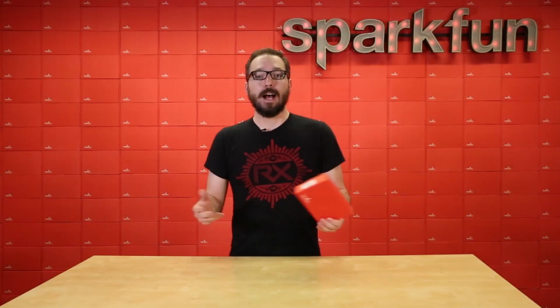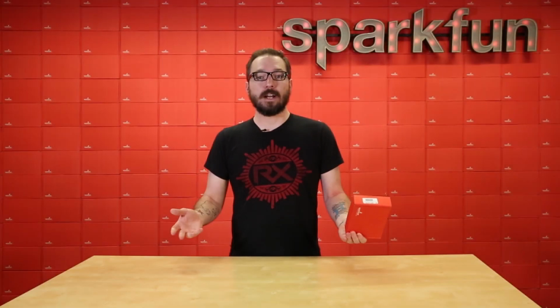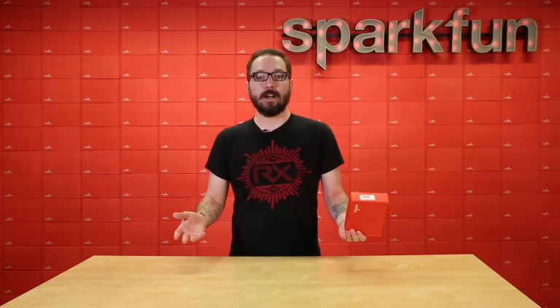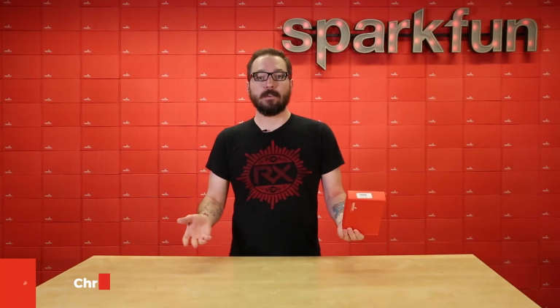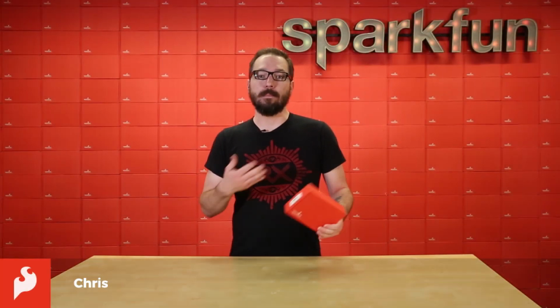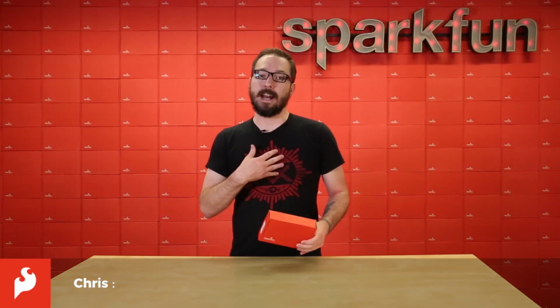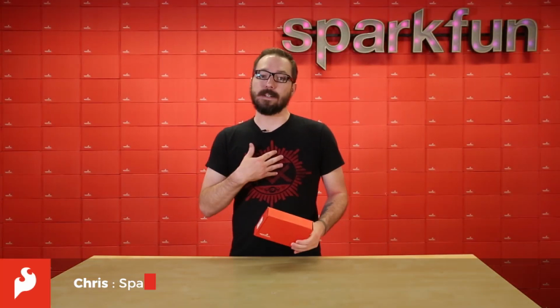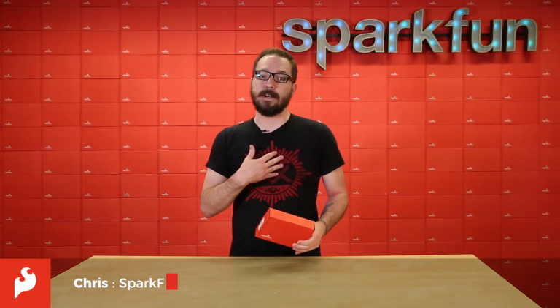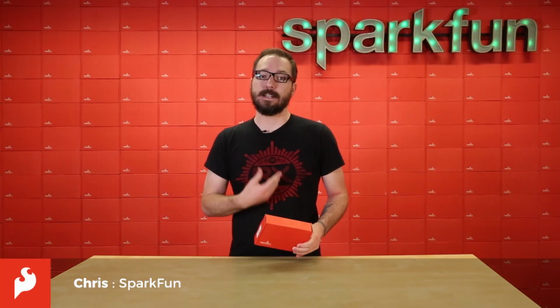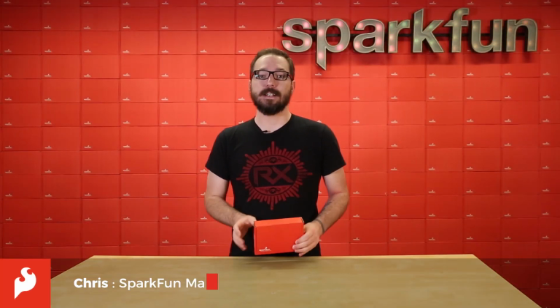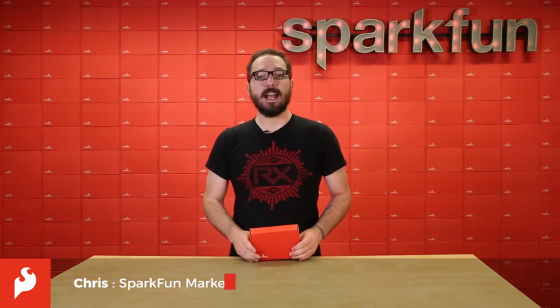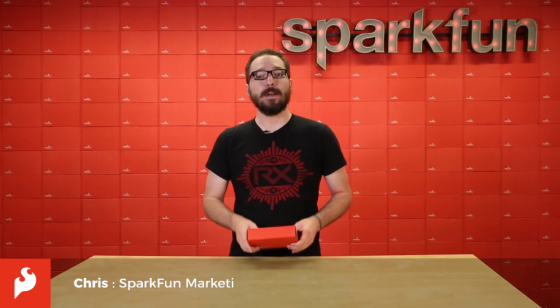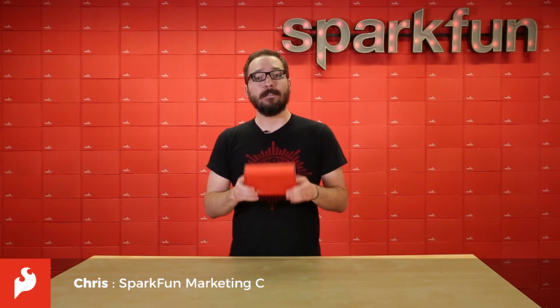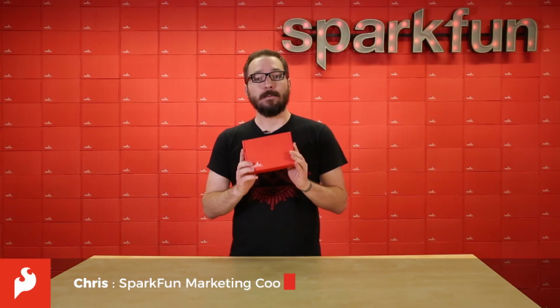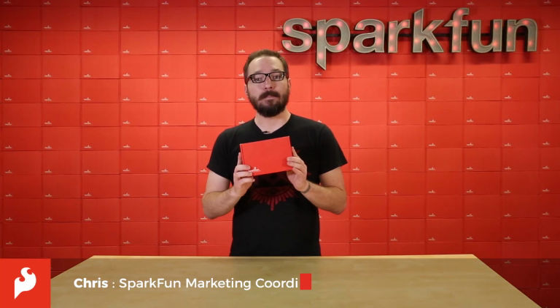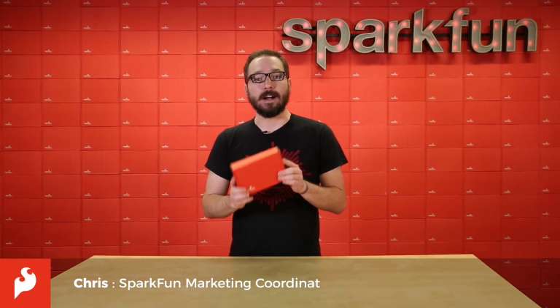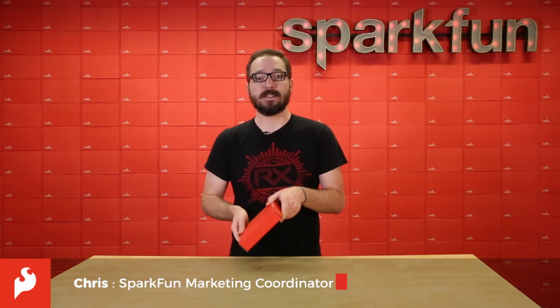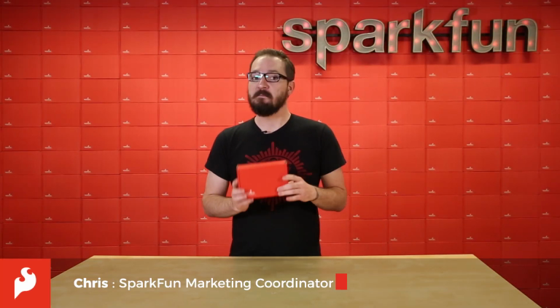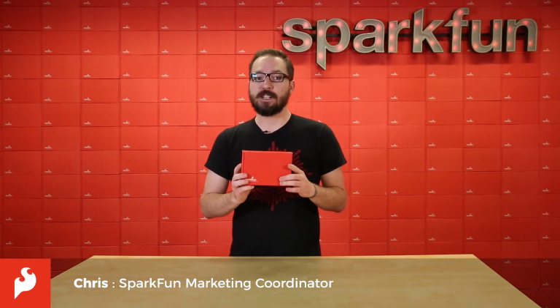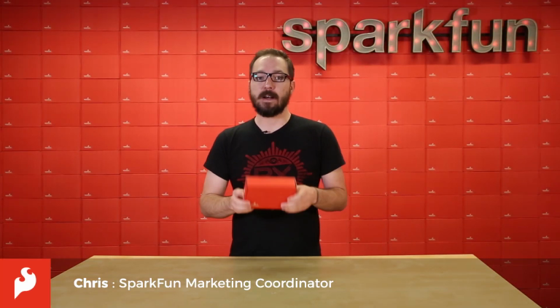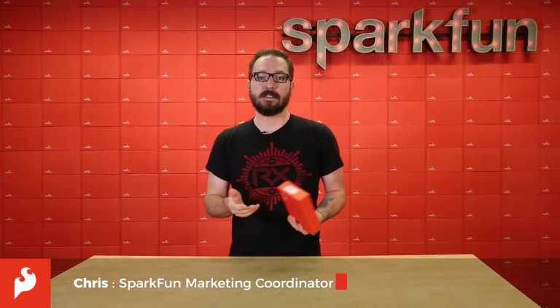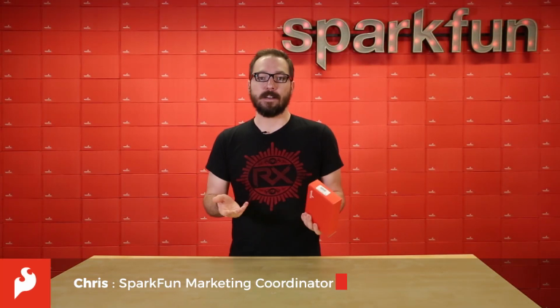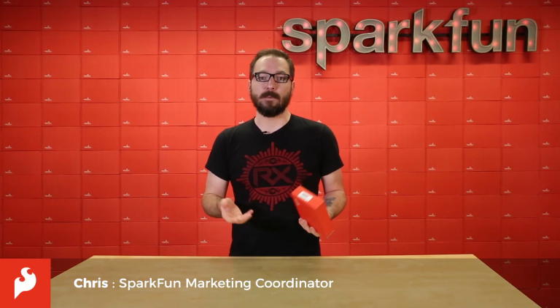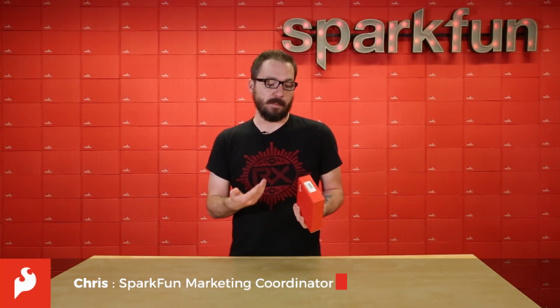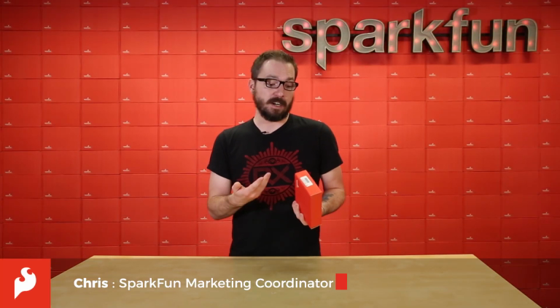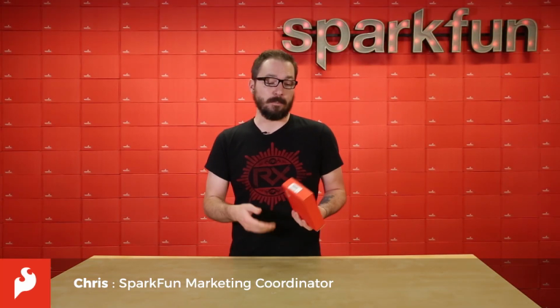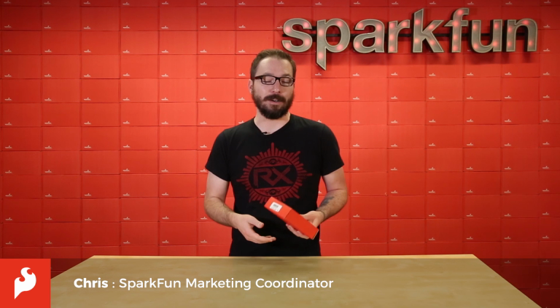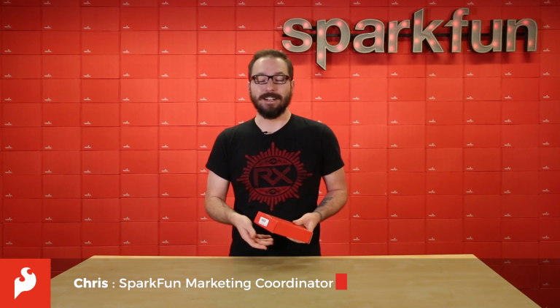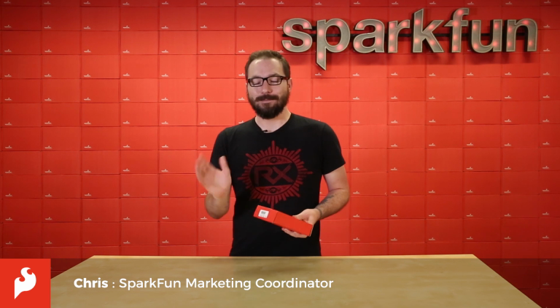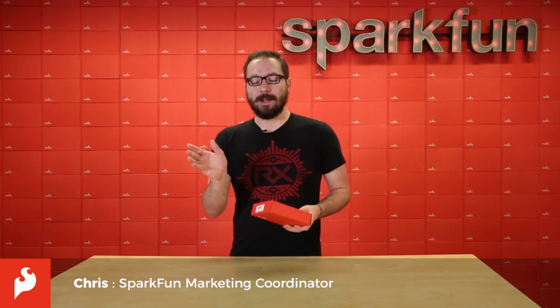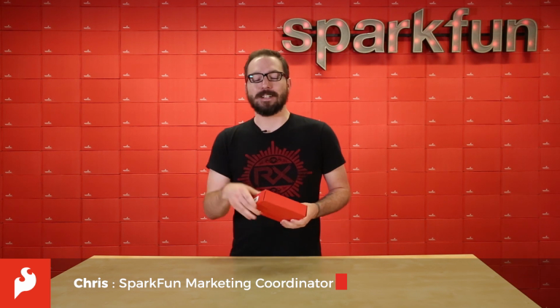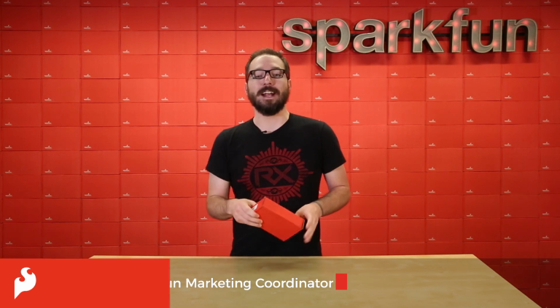How's it going, everyone? My name is Chris, and today we have a red box. Just a box, nothing more. It's cardboard. I'm just kidding.